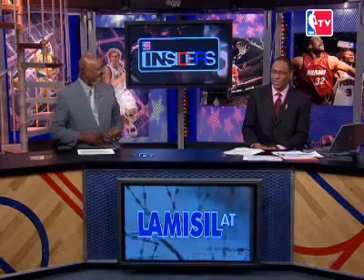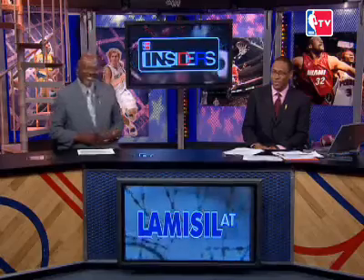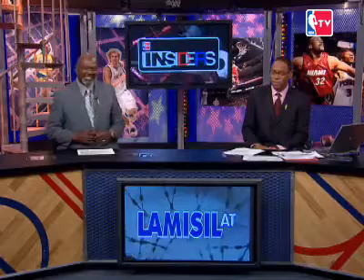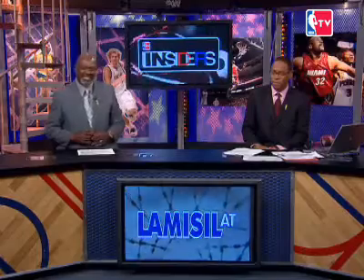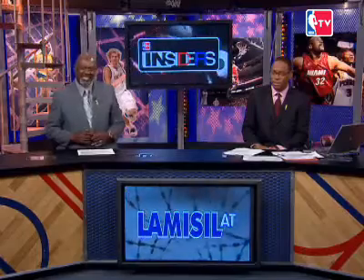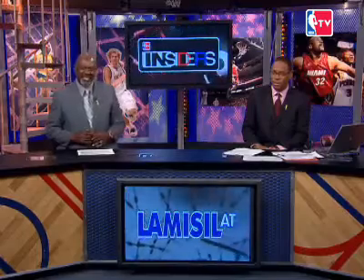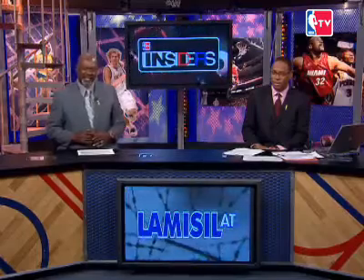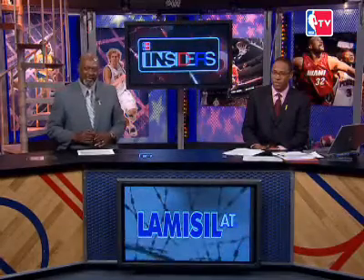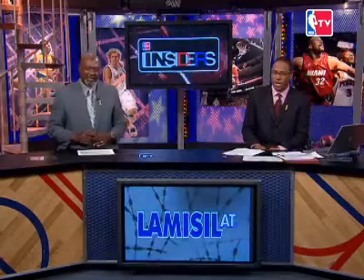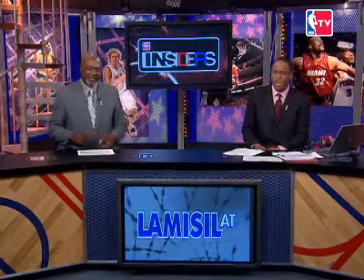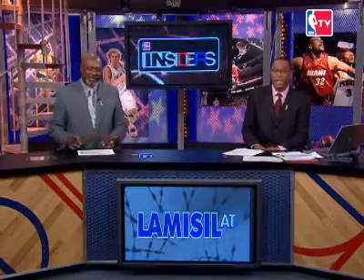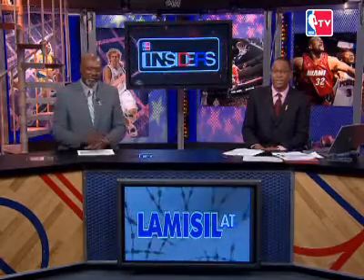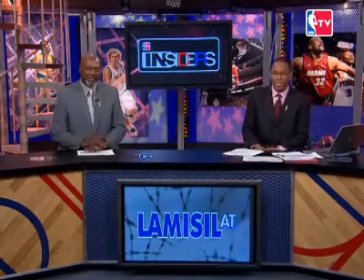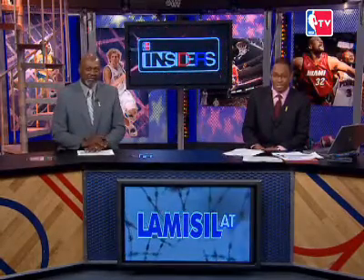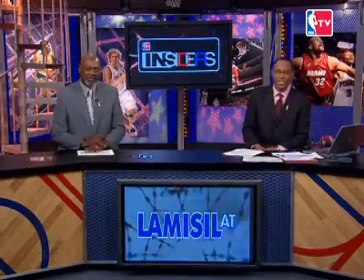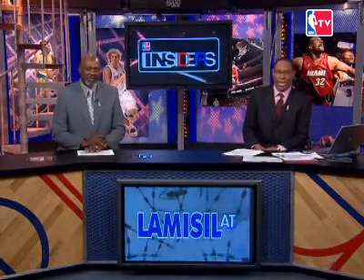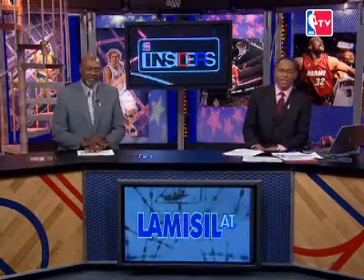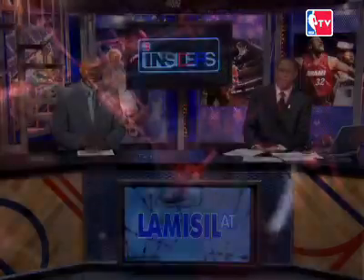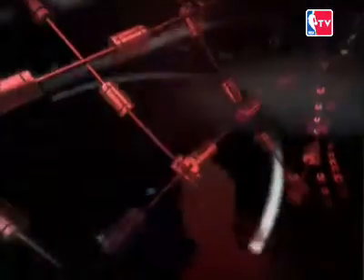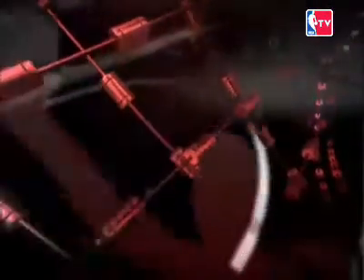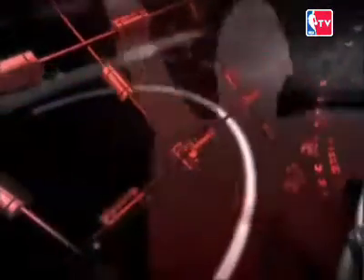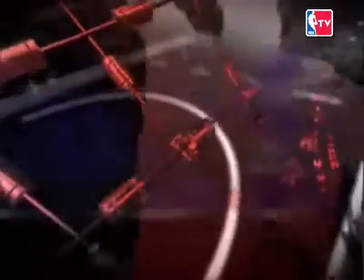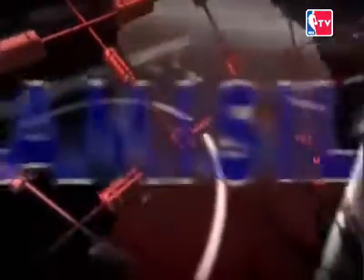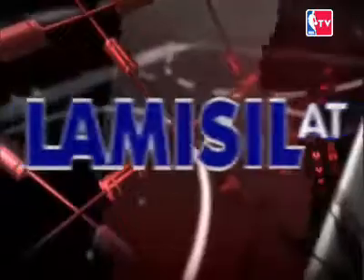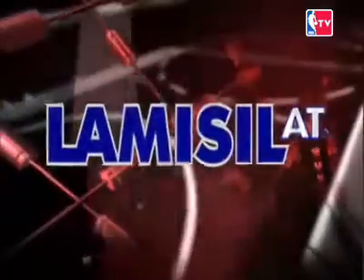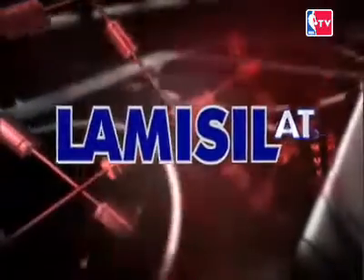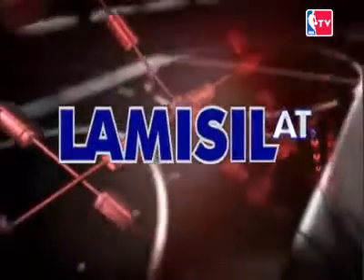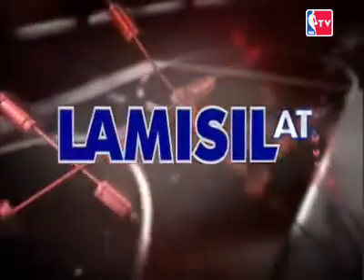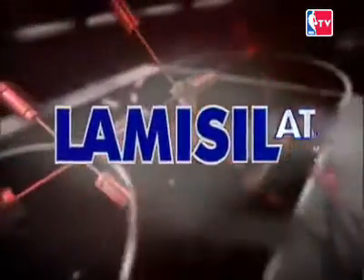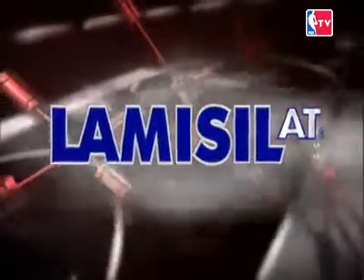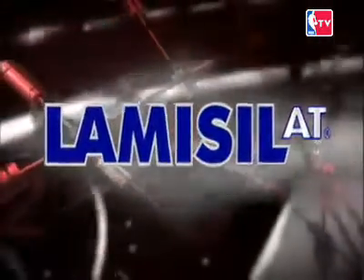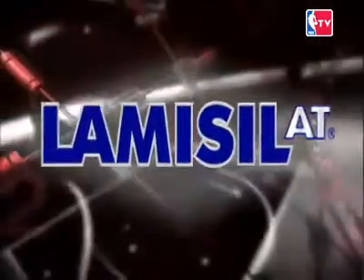And the Step Up to Lamisil play is brought to you by Lamisil AT, the athlete's foot treatment of the NBA. Stay tuned, we're coming right back.